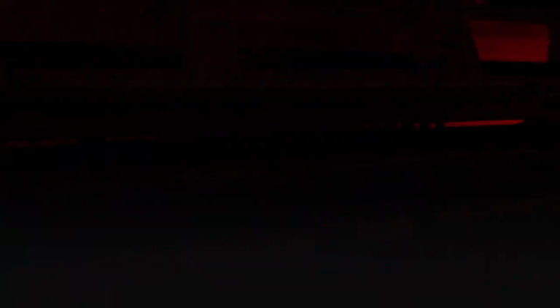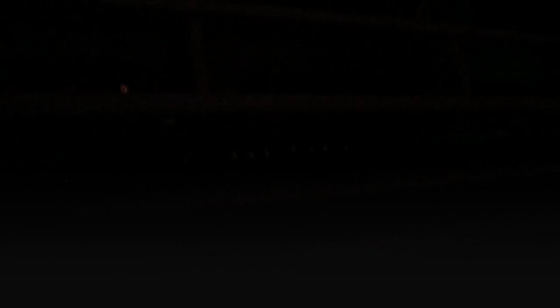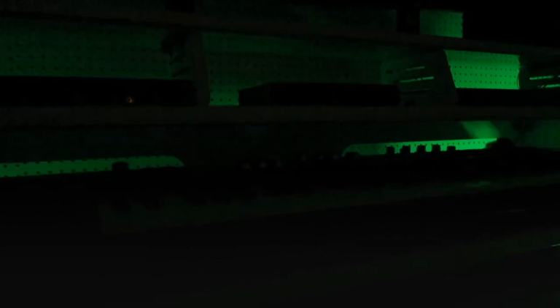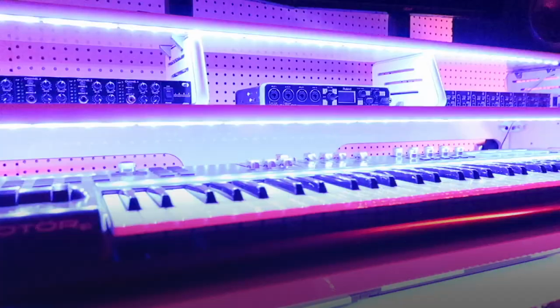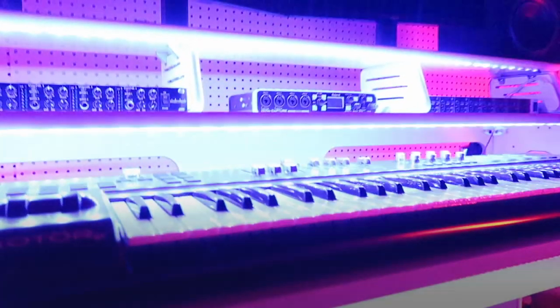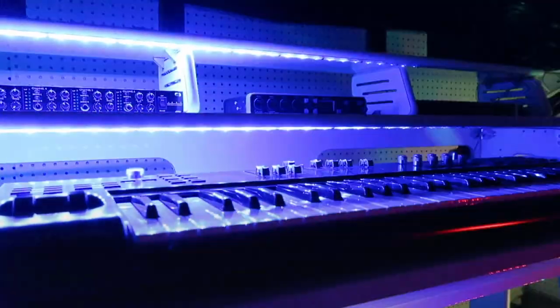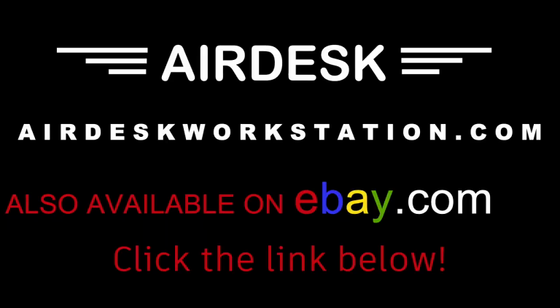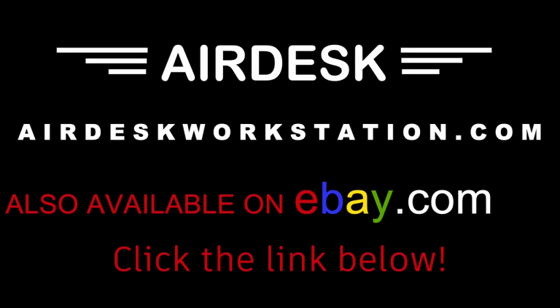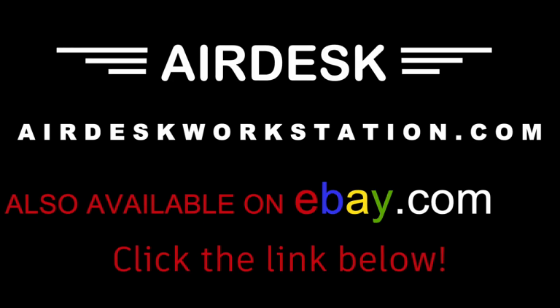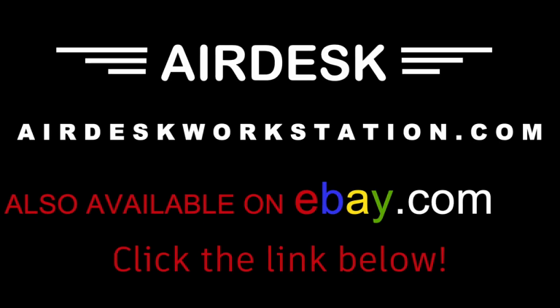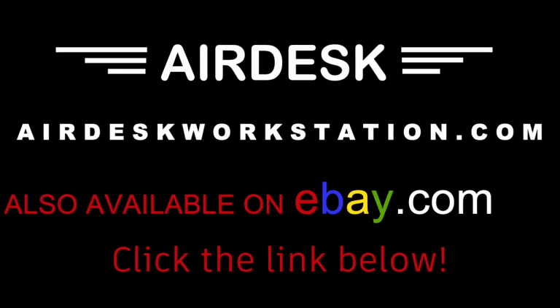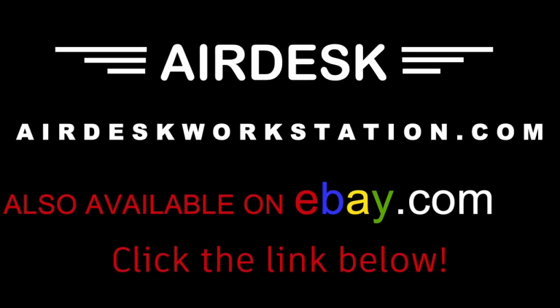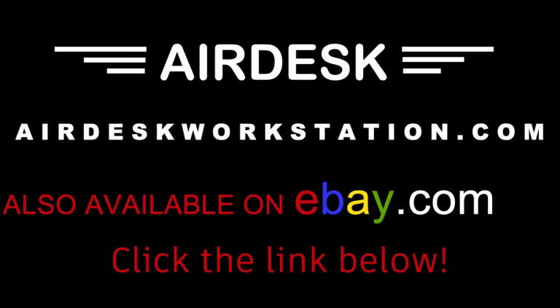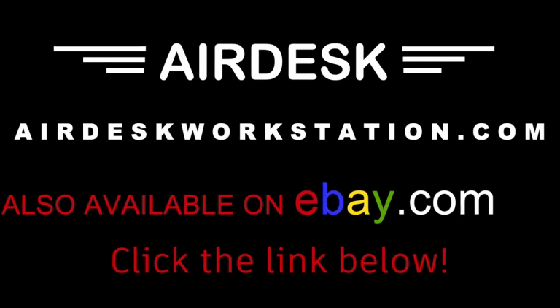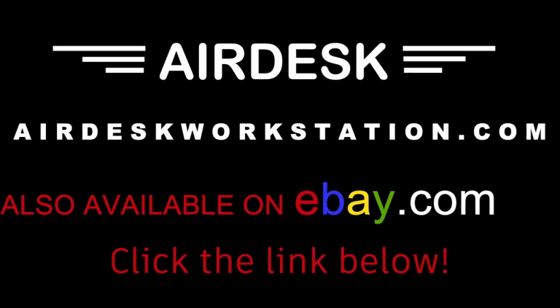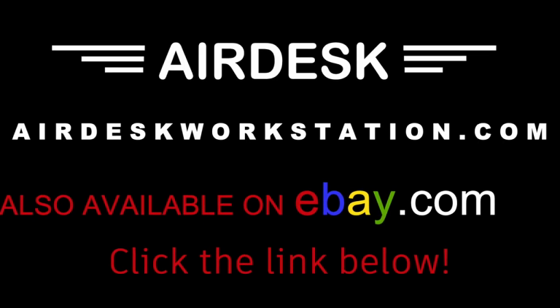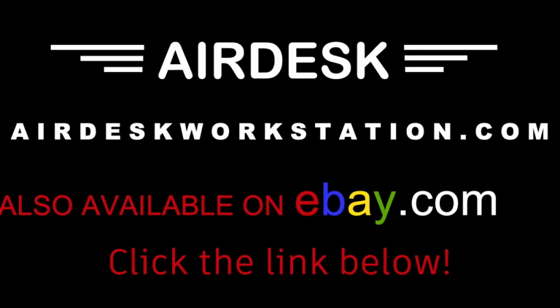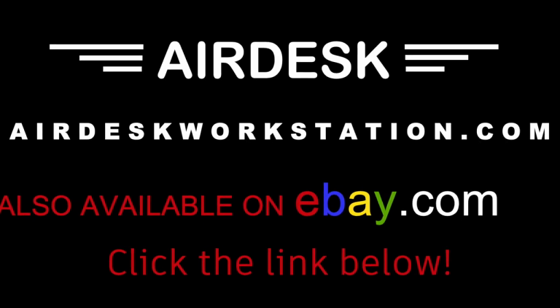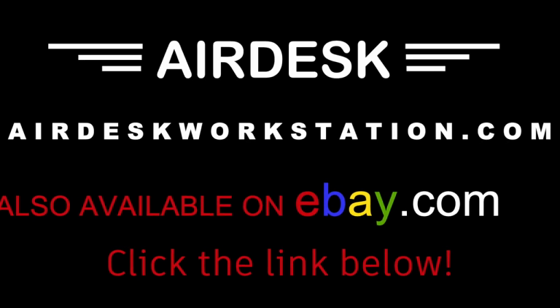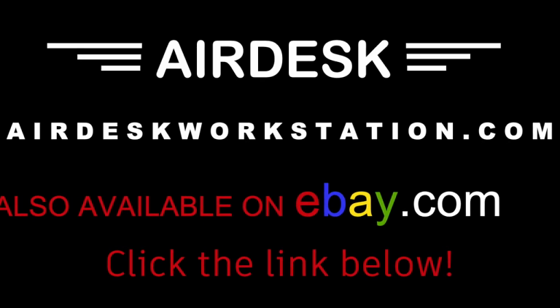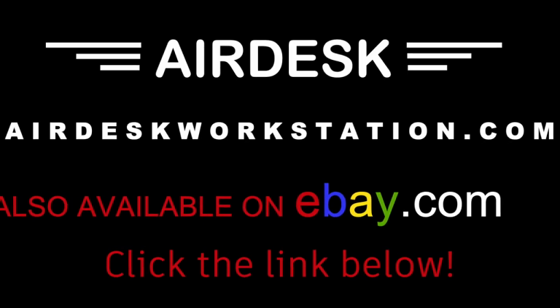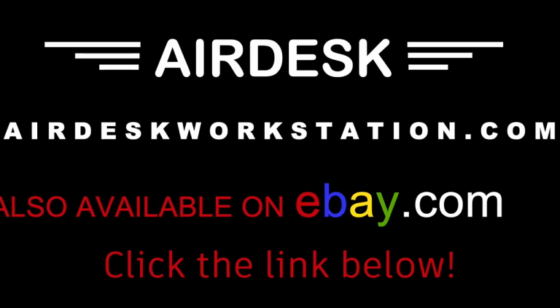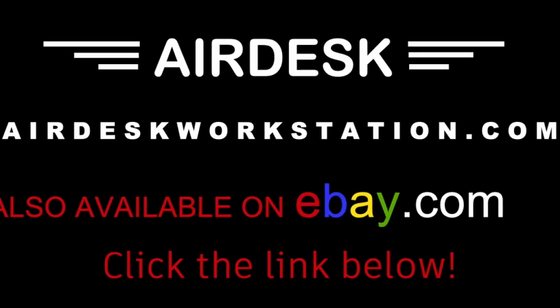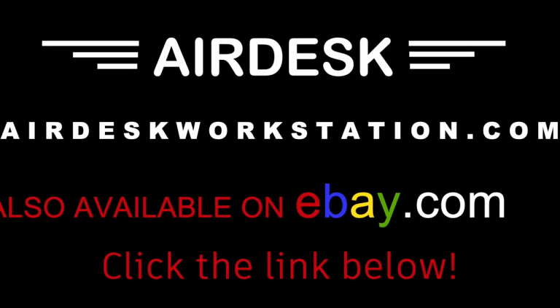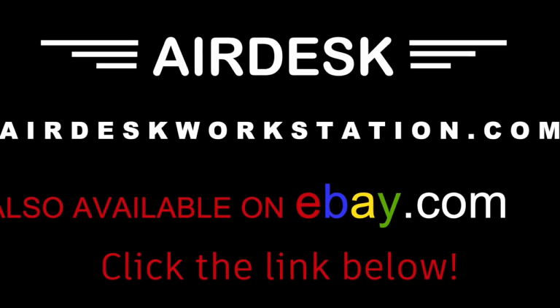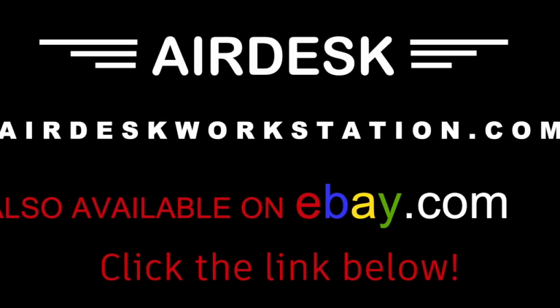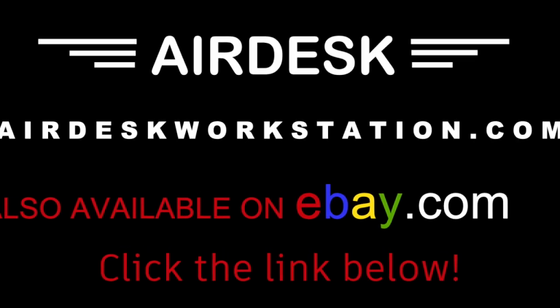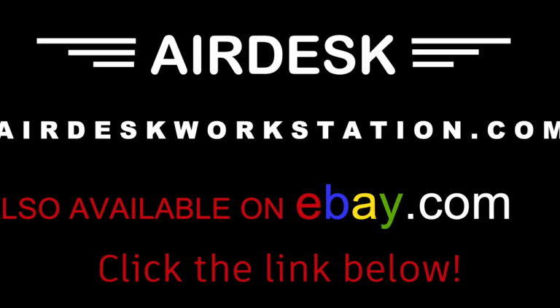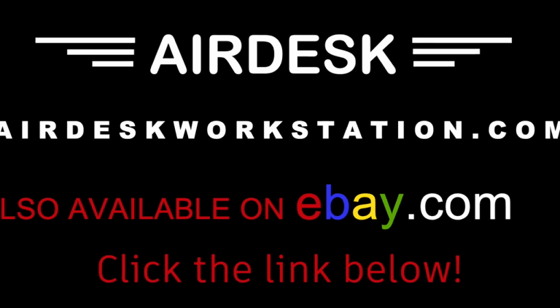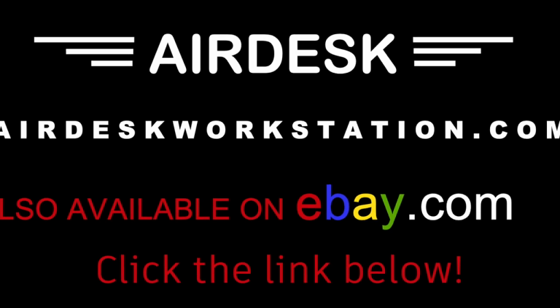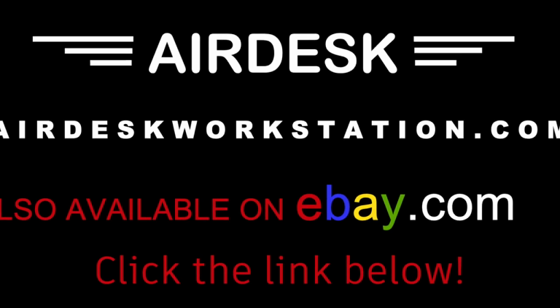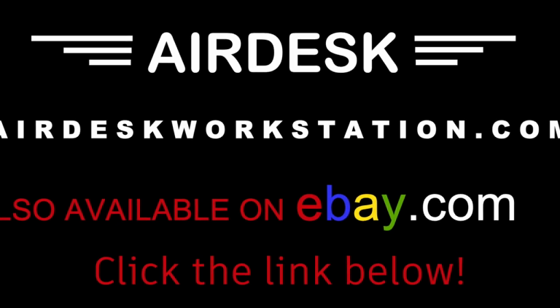Thank you so much for watching. Now available on eBay.com. You can go ahead and click the link below to check it out.